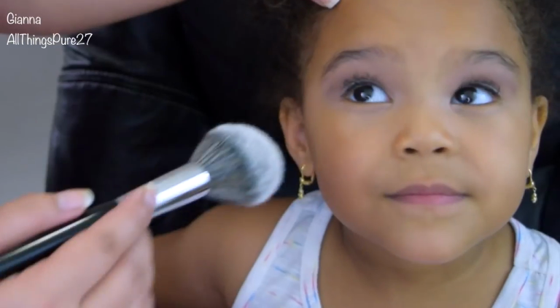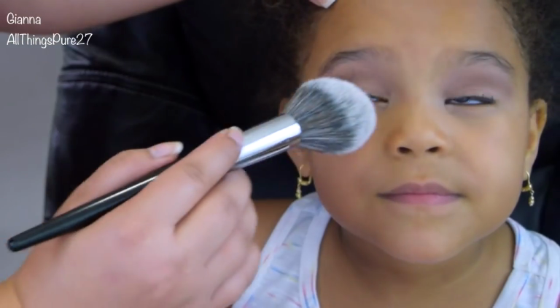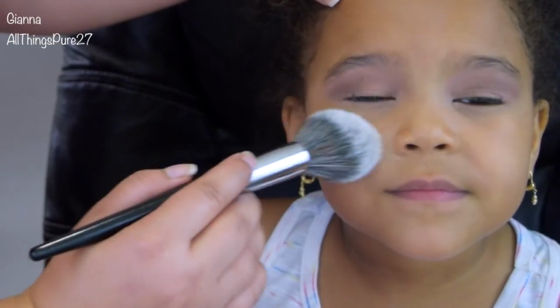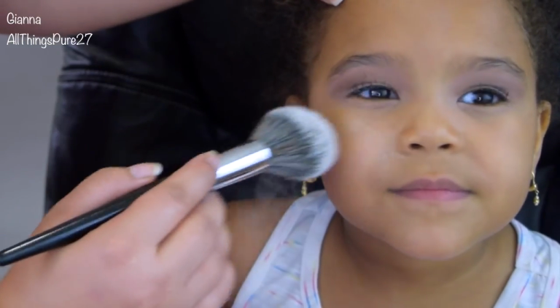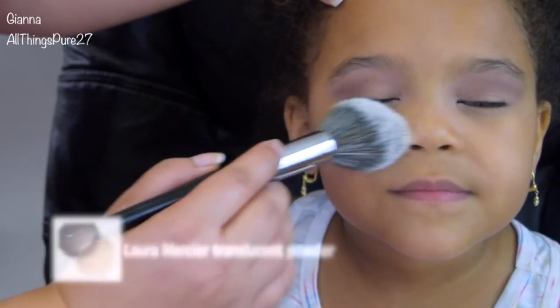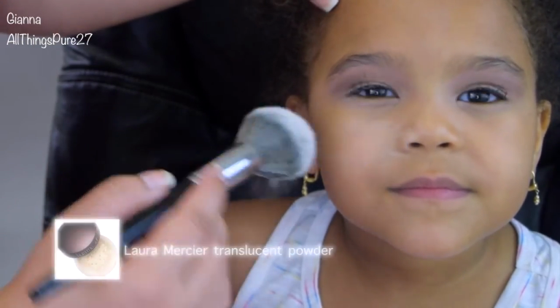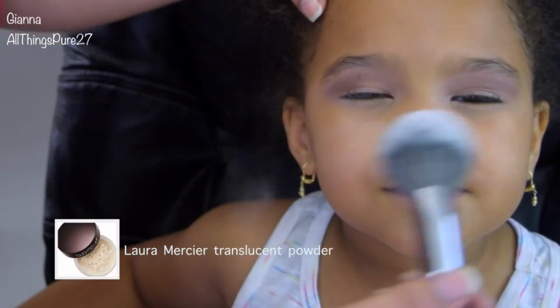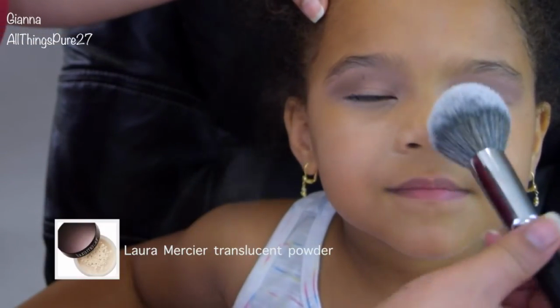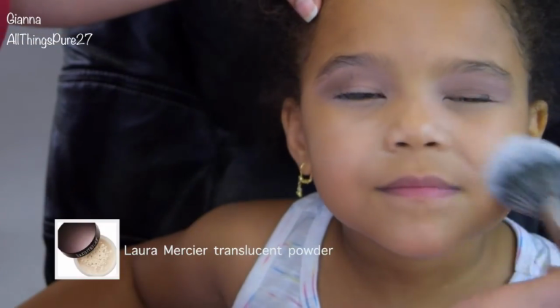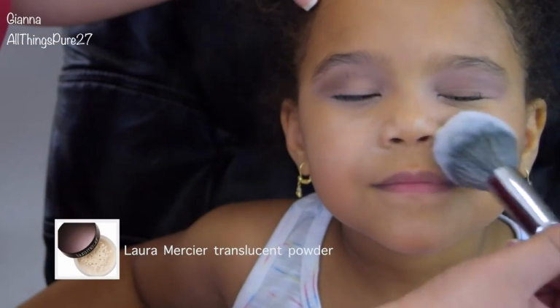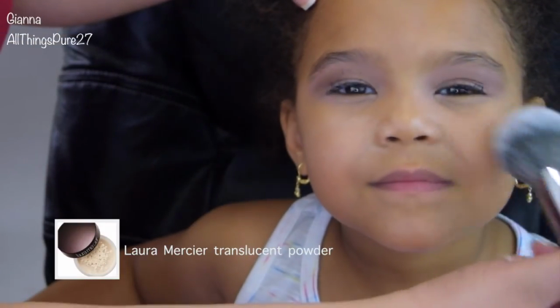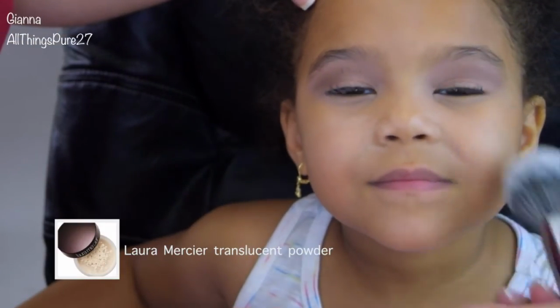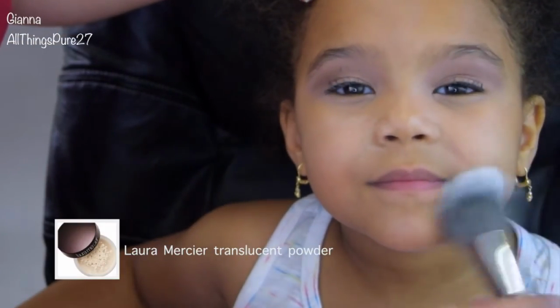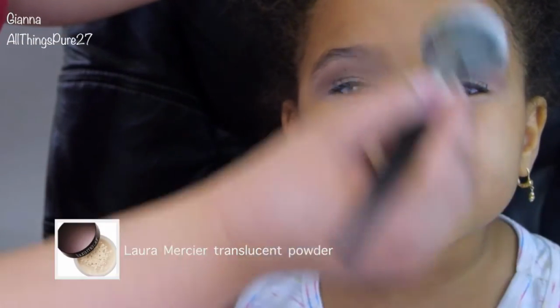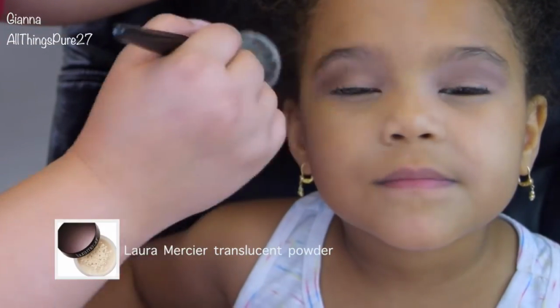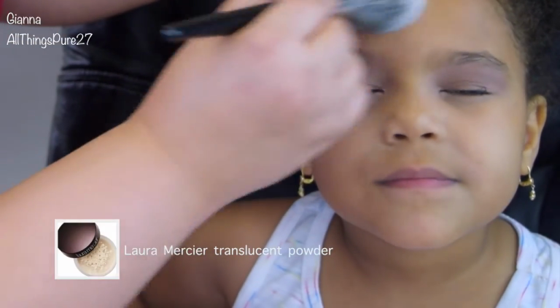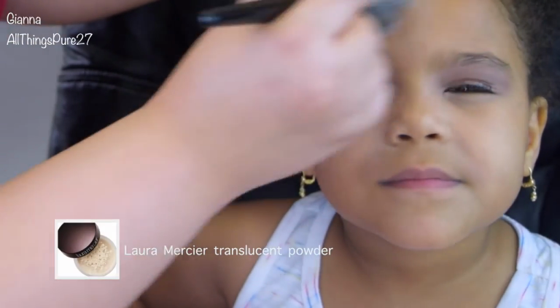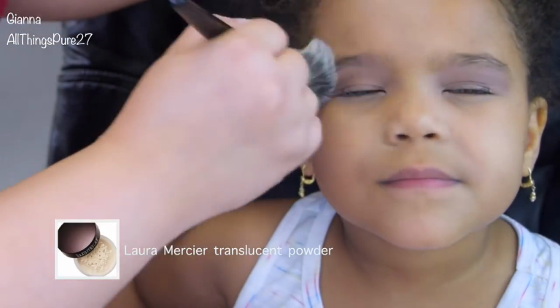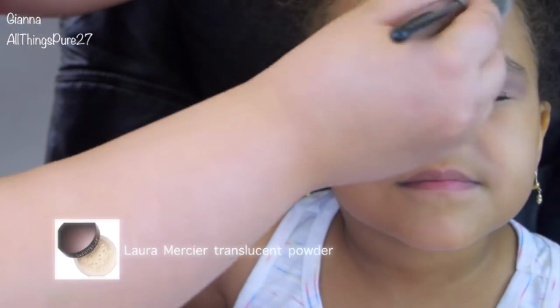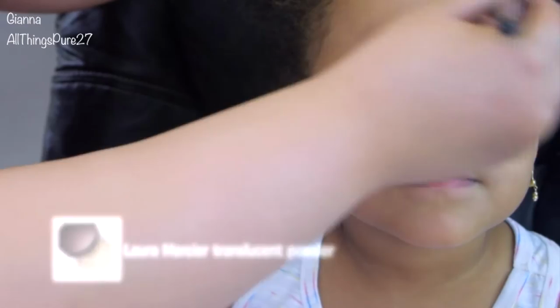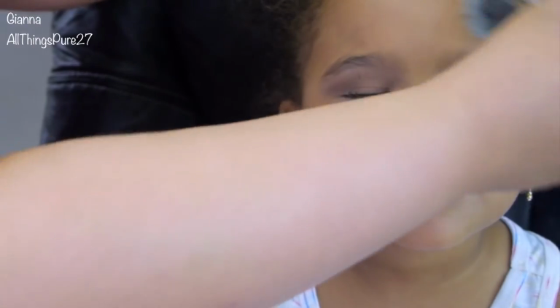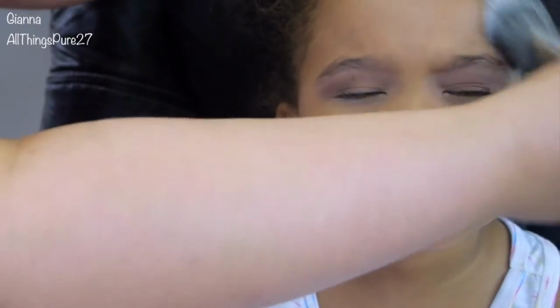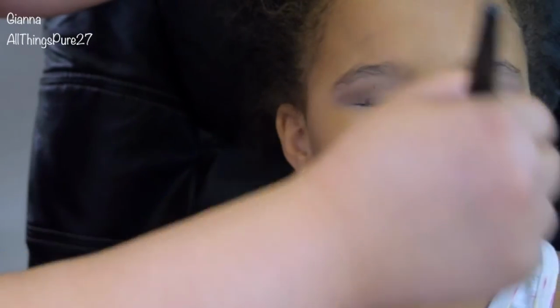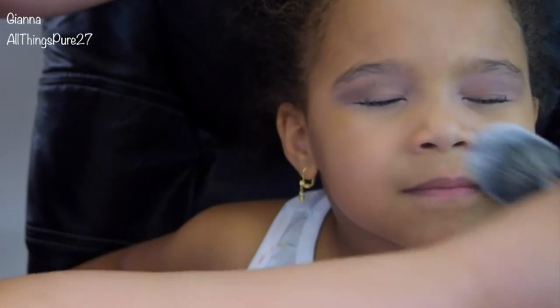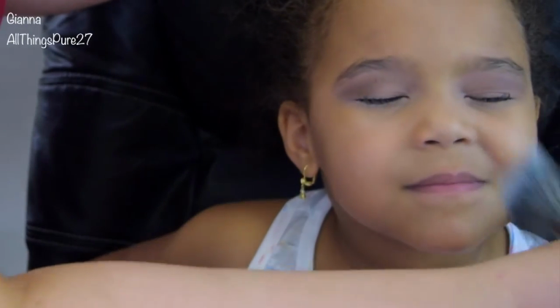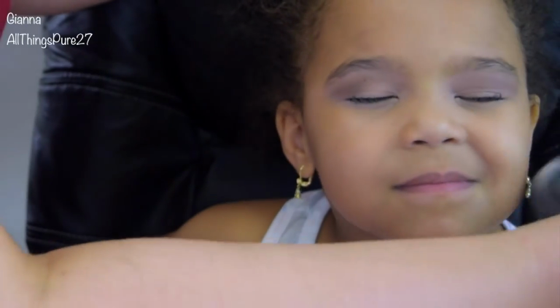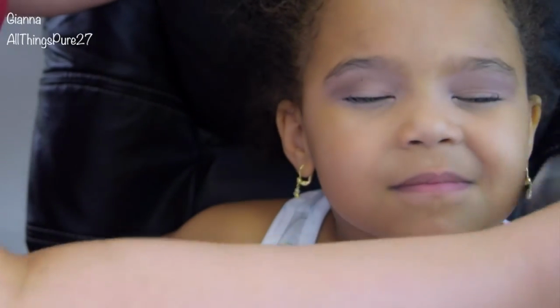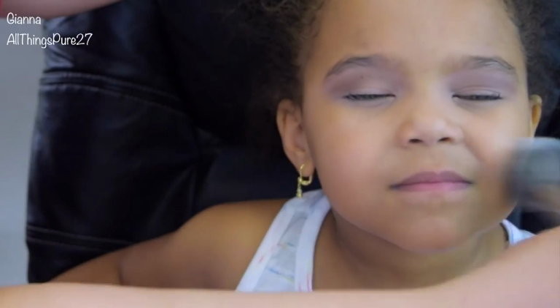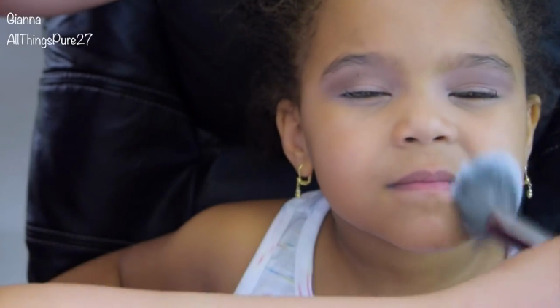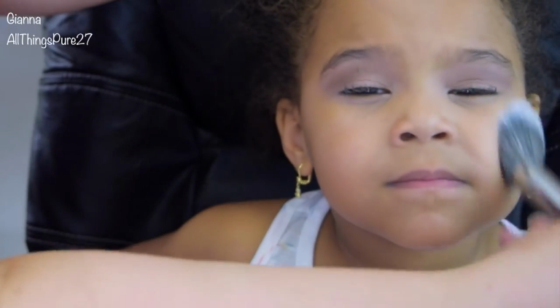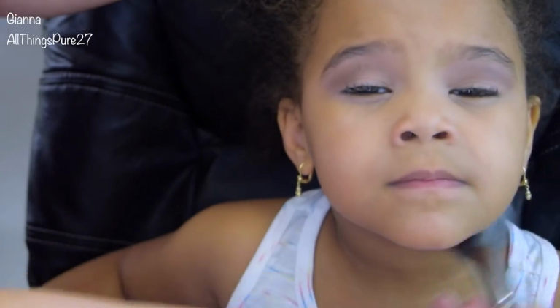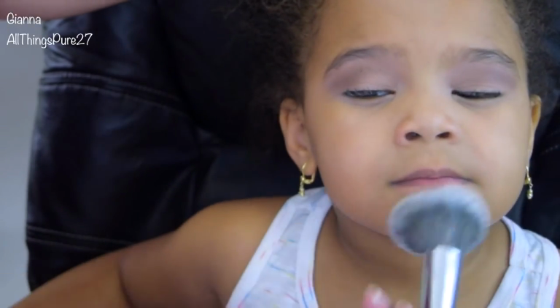Then I'm taking my L'Armissier Translucent Powder to set that concealer and also to mattify the rest of her face so she doesn't get shiny through the day.